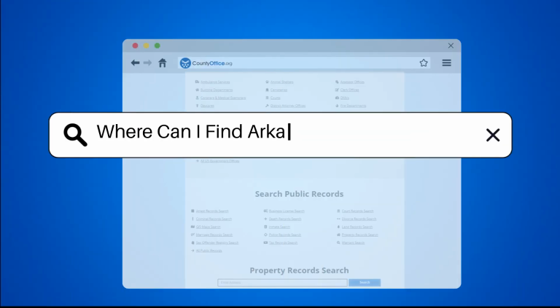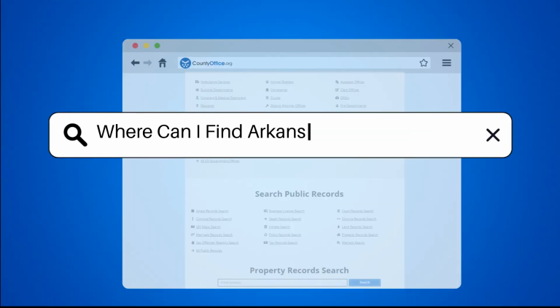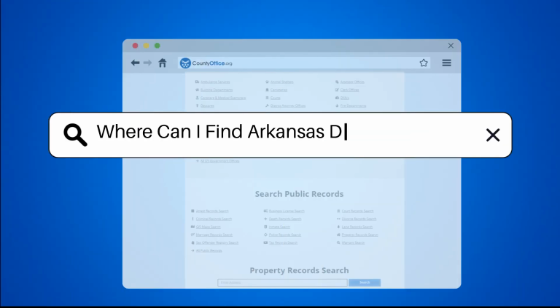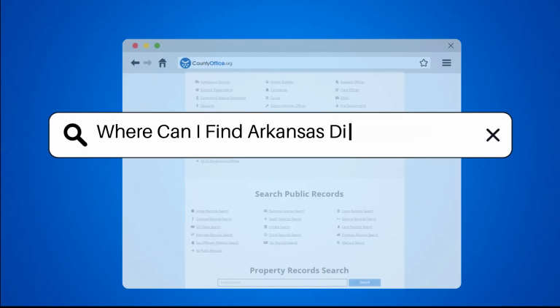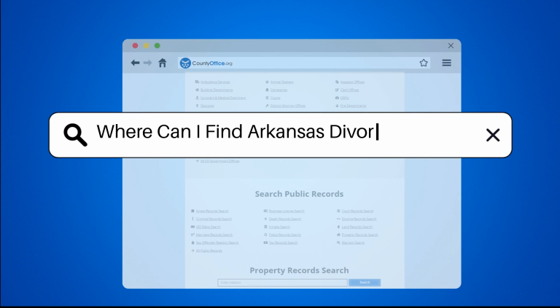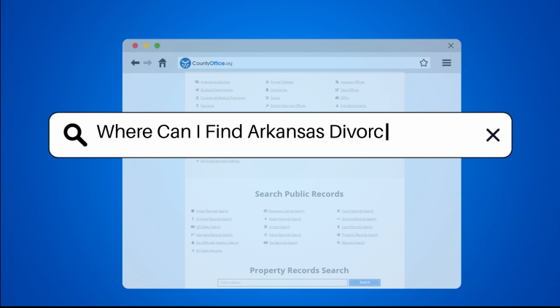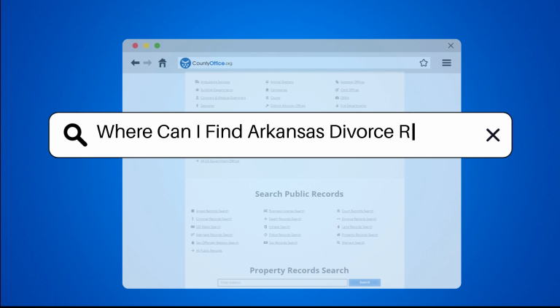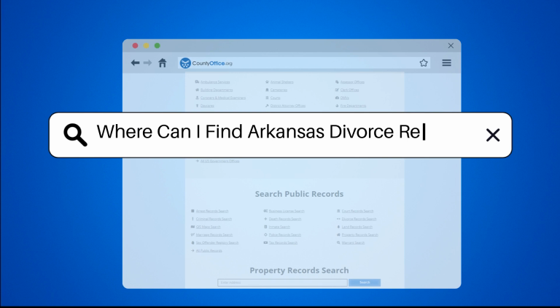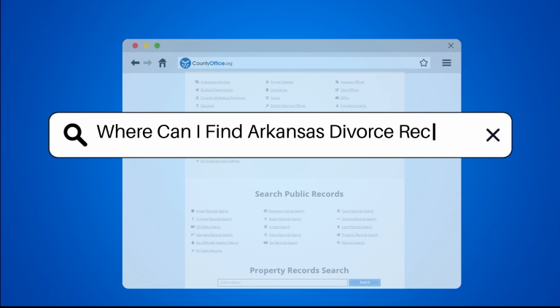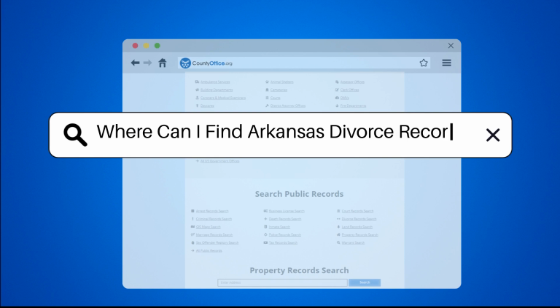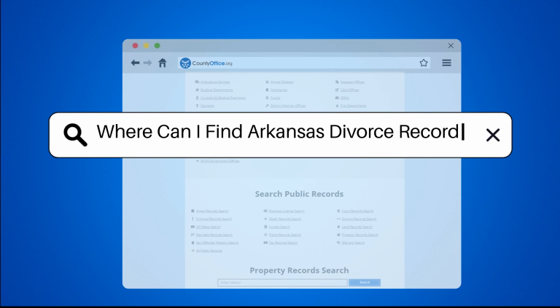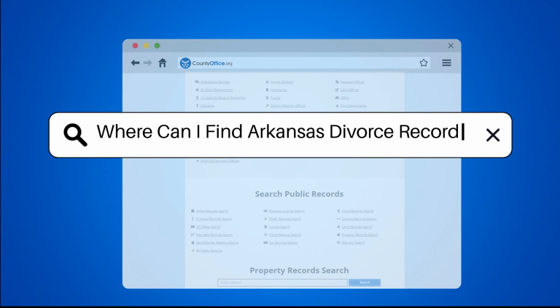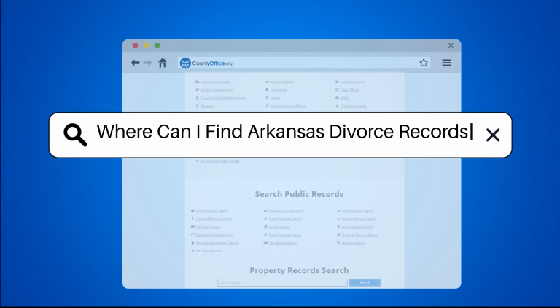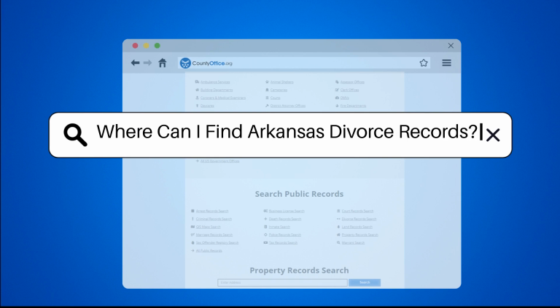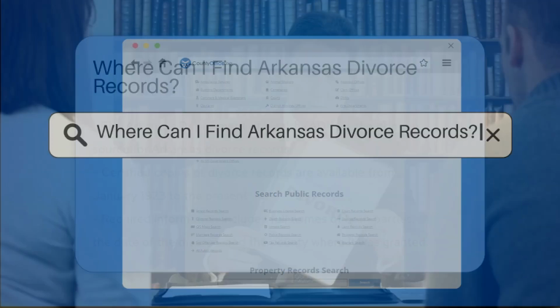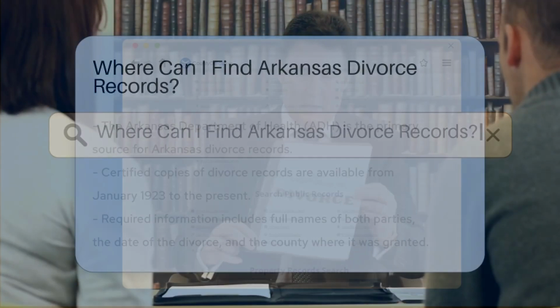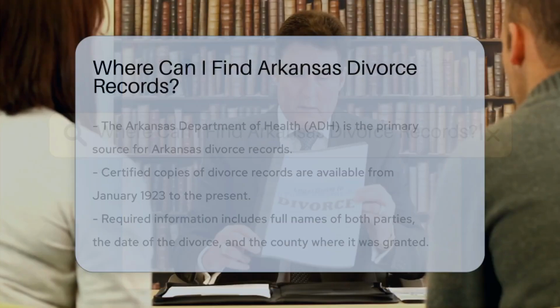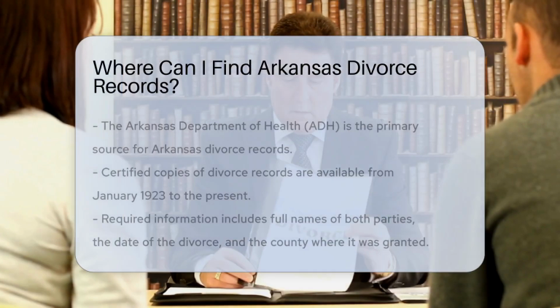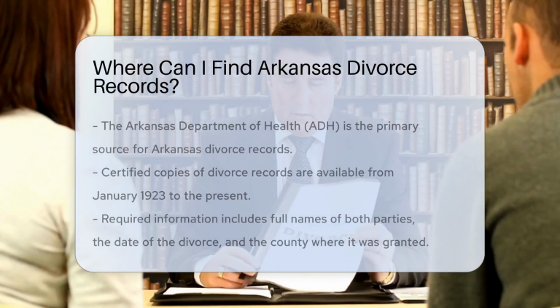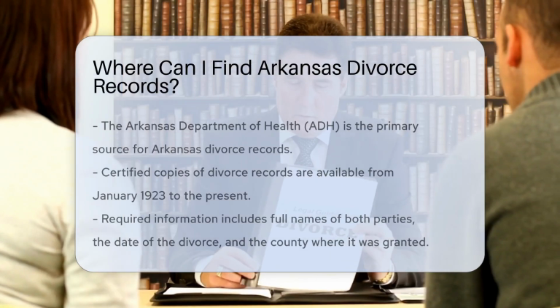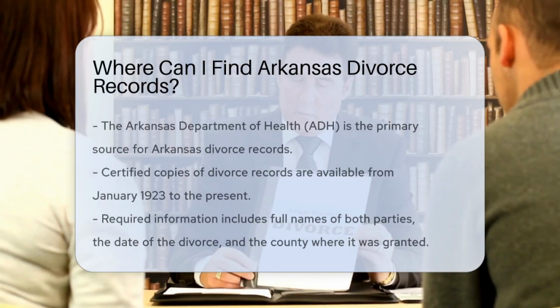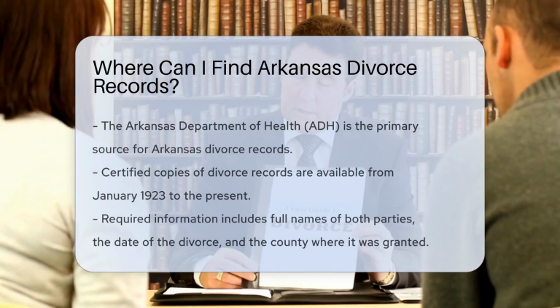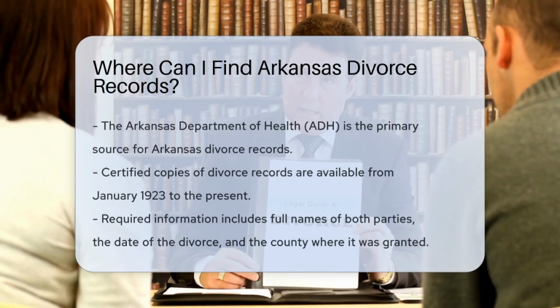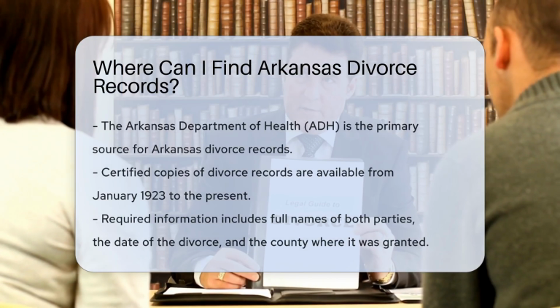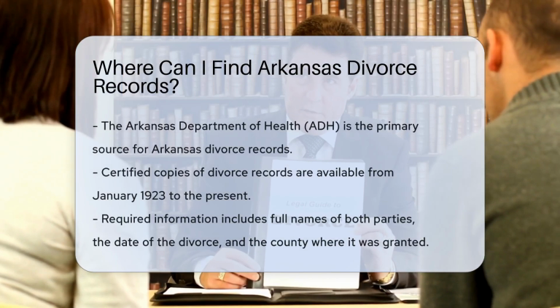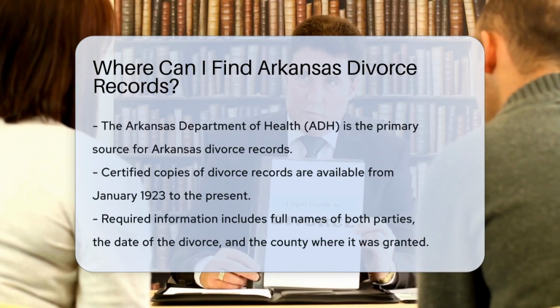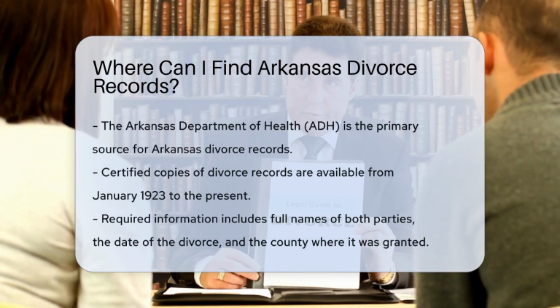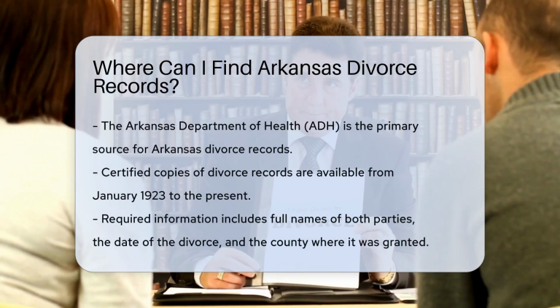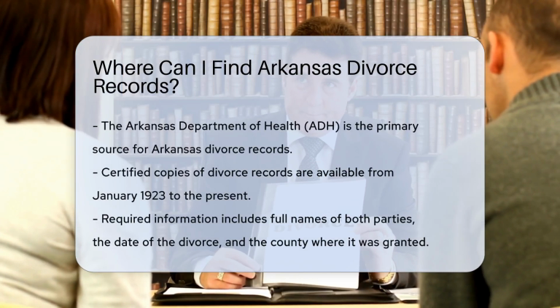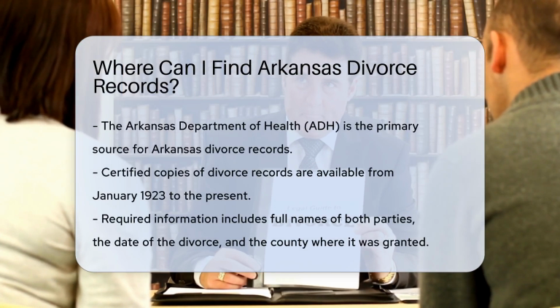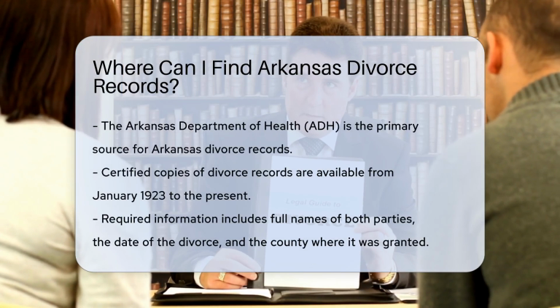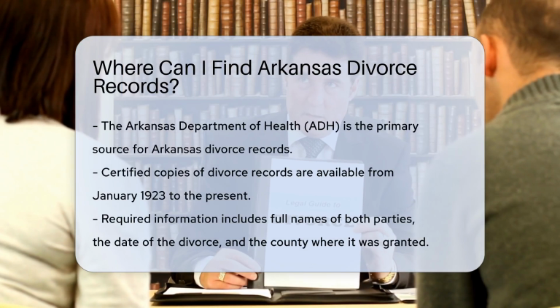Where can I find Arkansas divorce records? Looking for Arkansas divorce records? Let's dive into where you can find them.